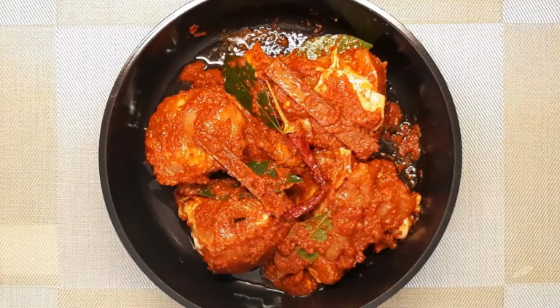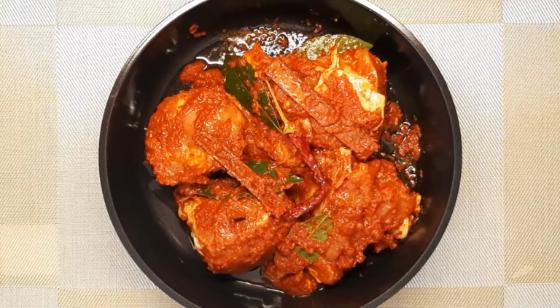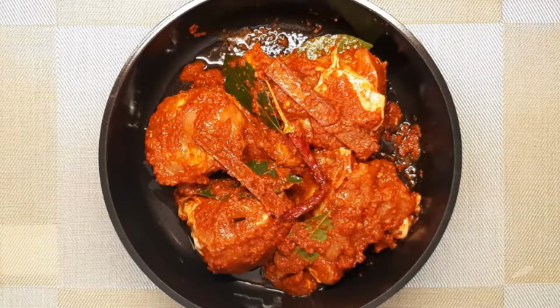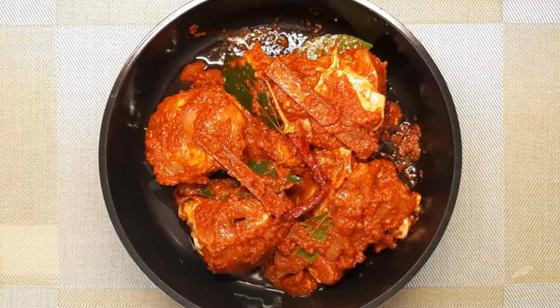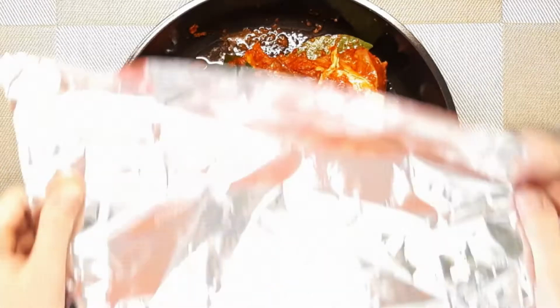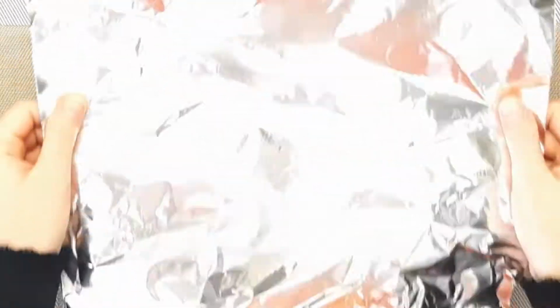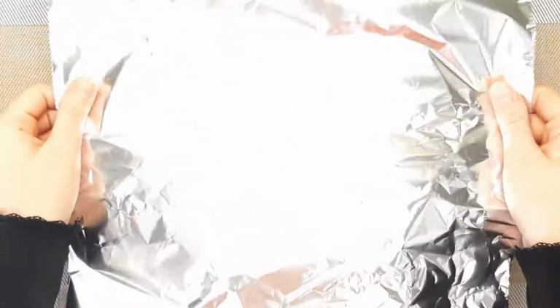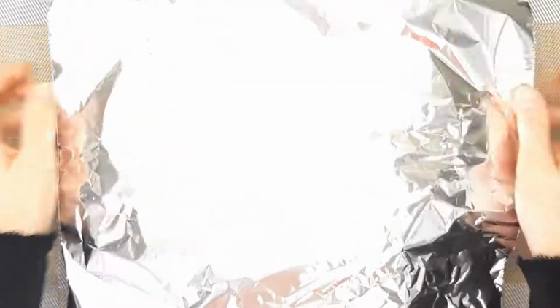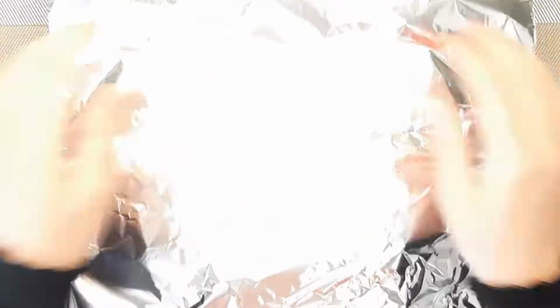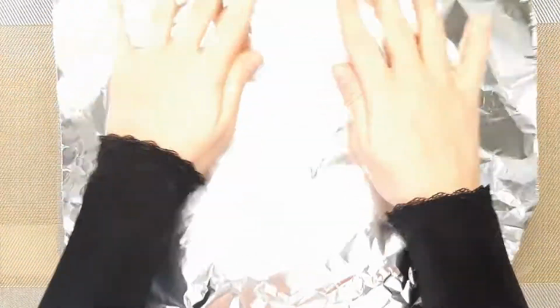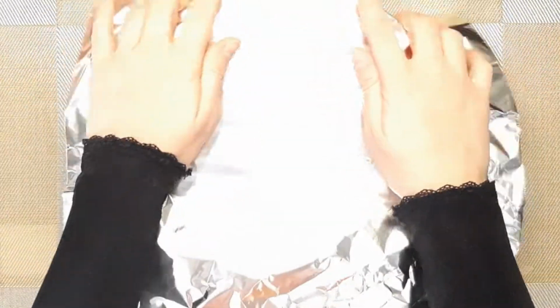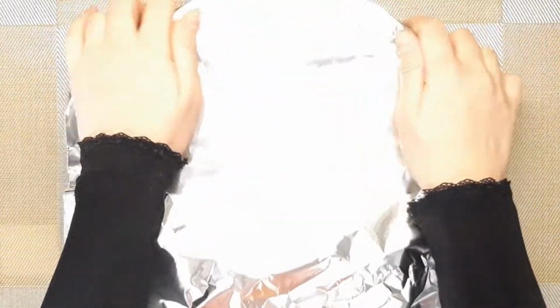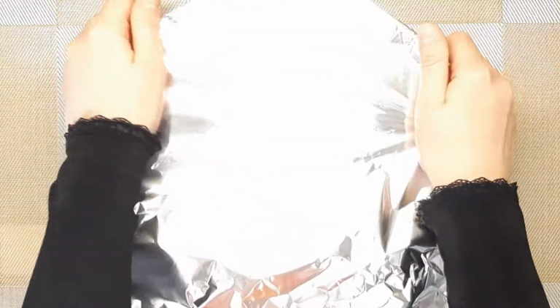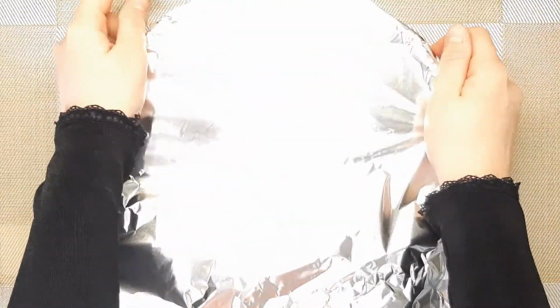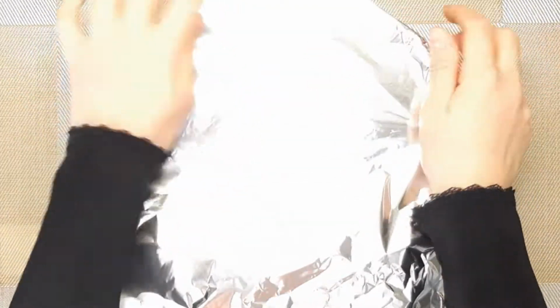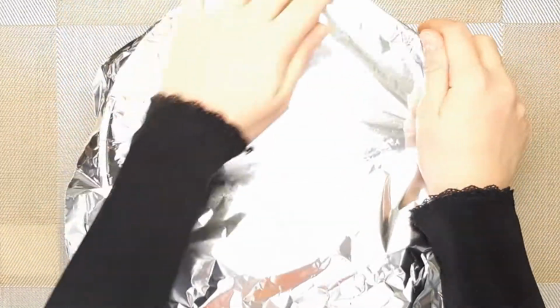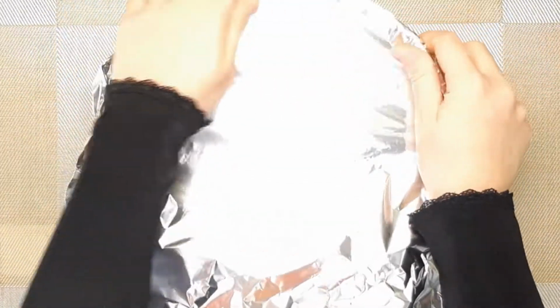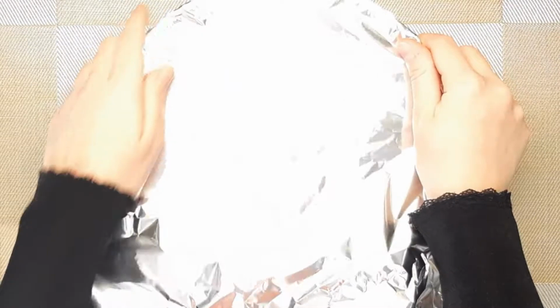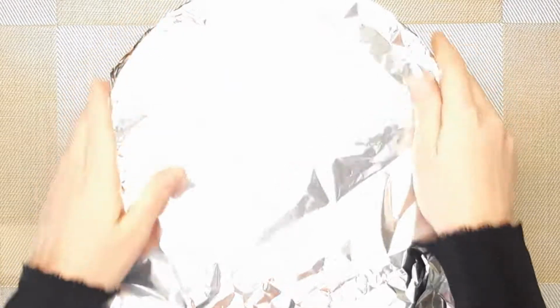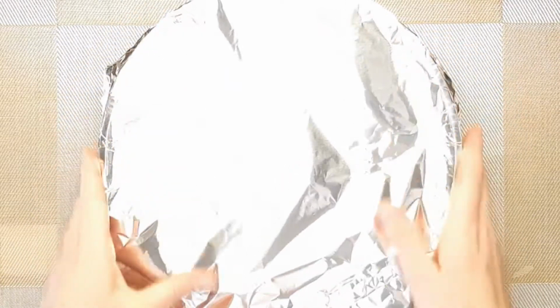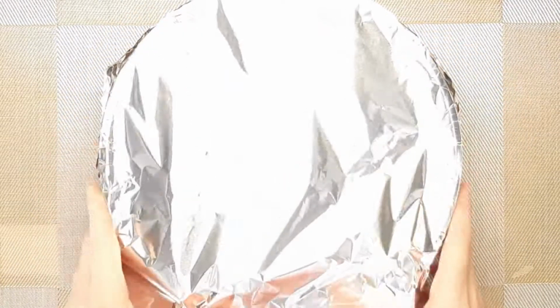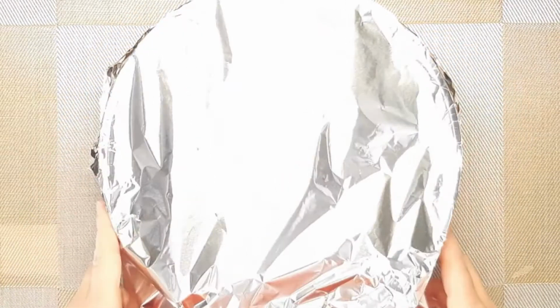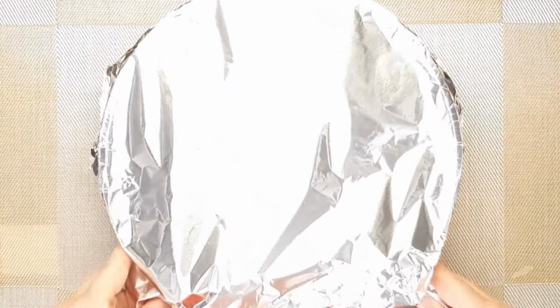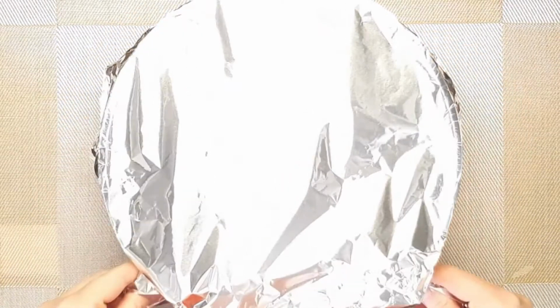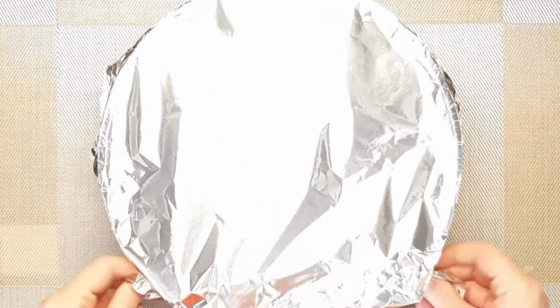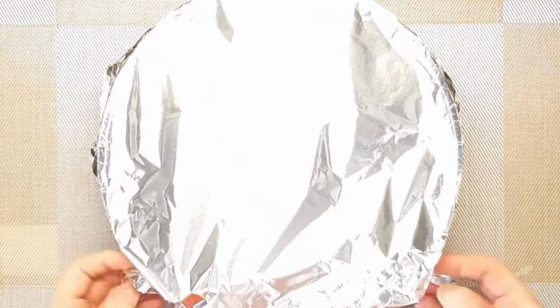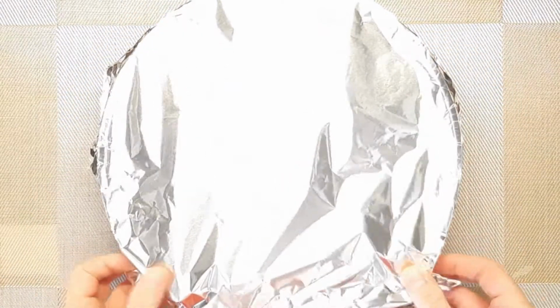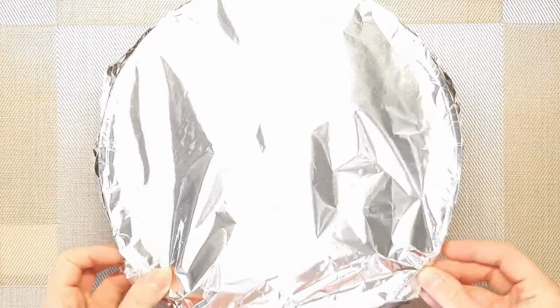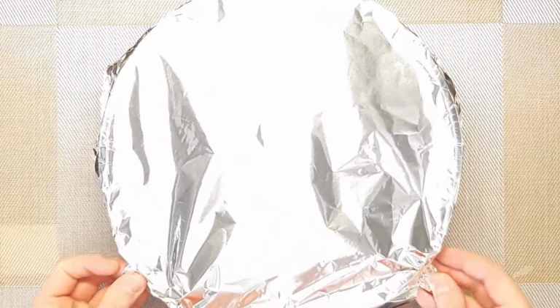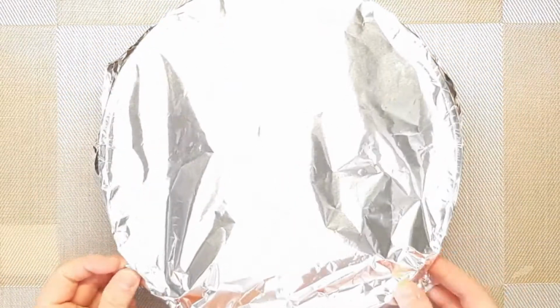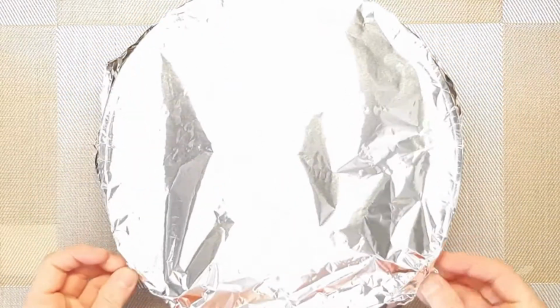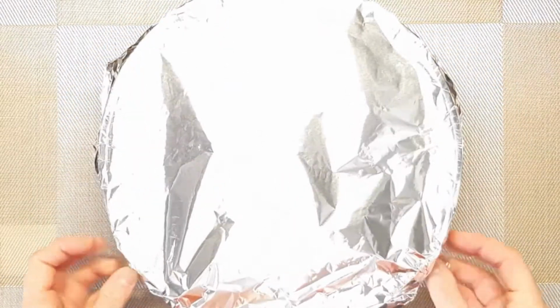Cover it and bake it in the oven for about 30 minutes or until the chicken is cooked through.